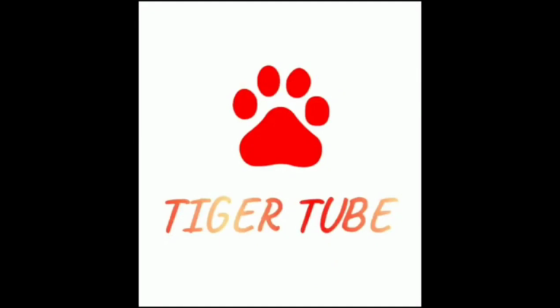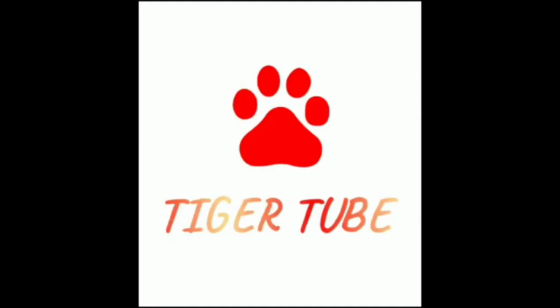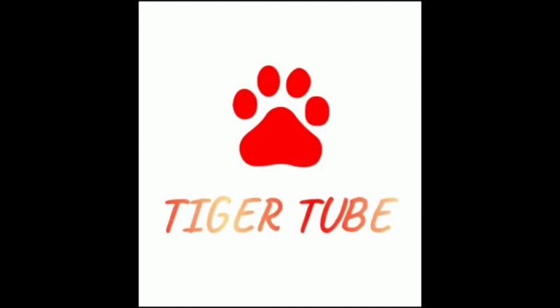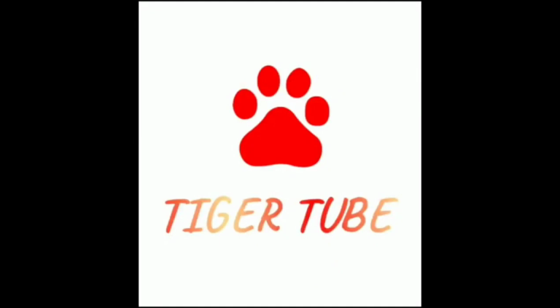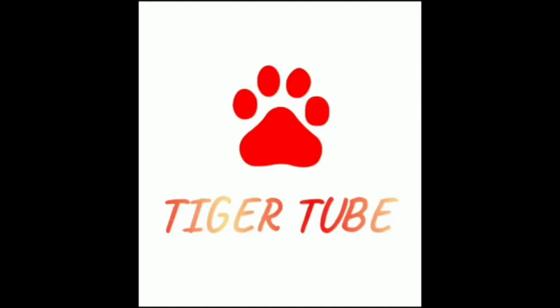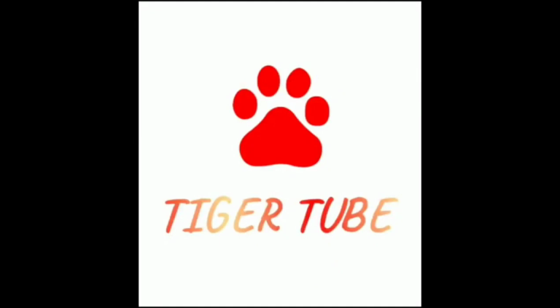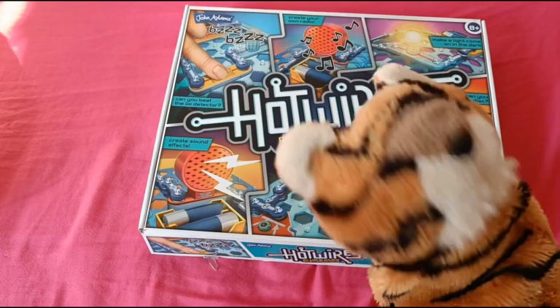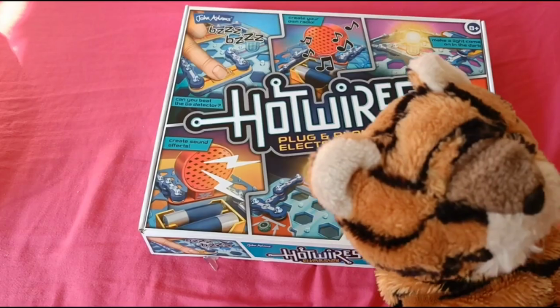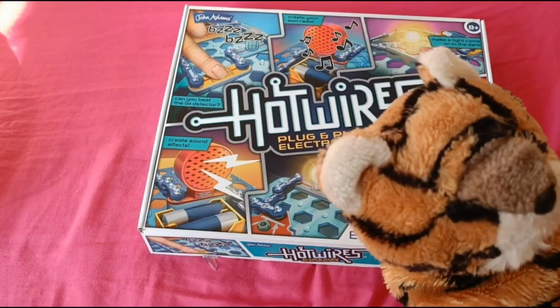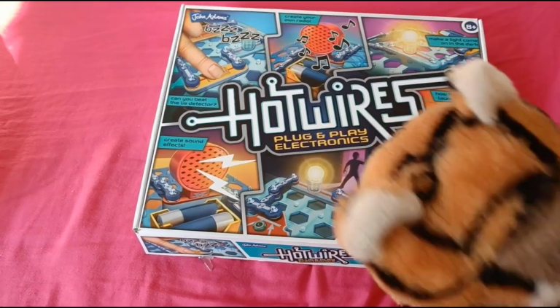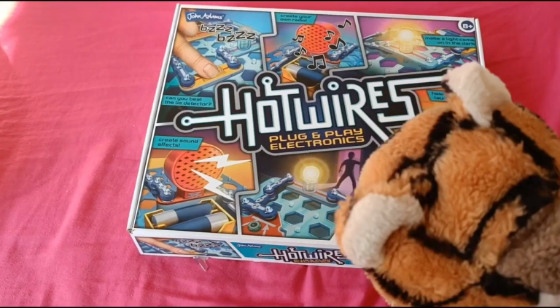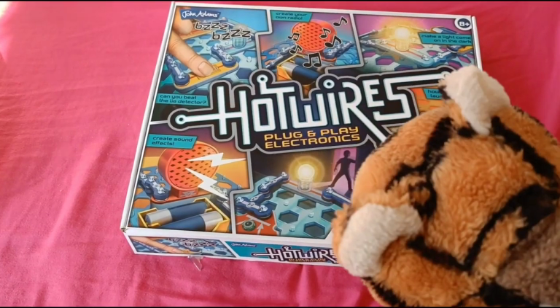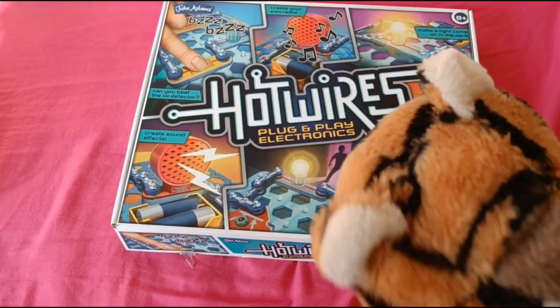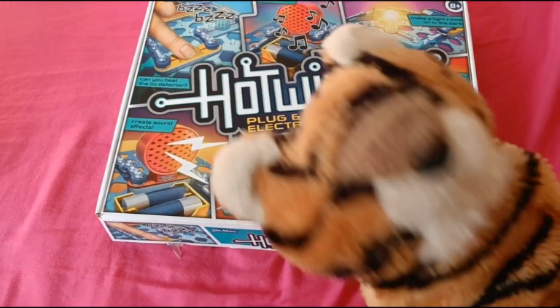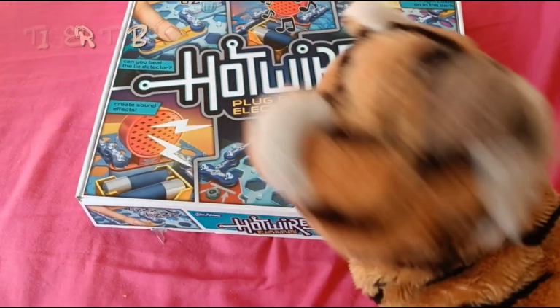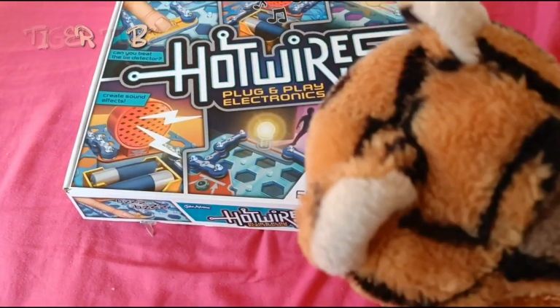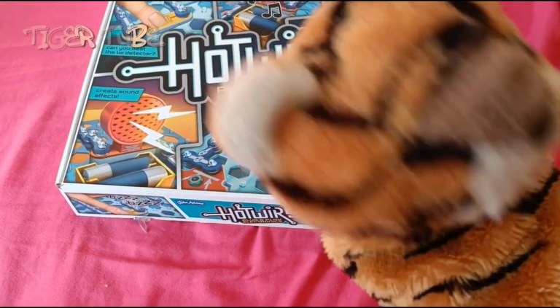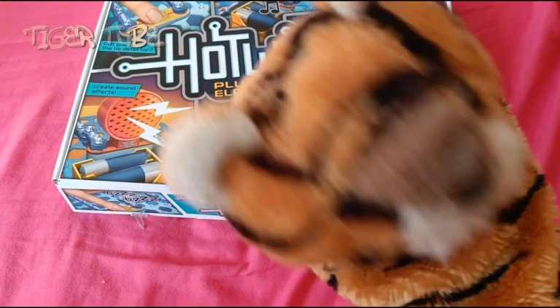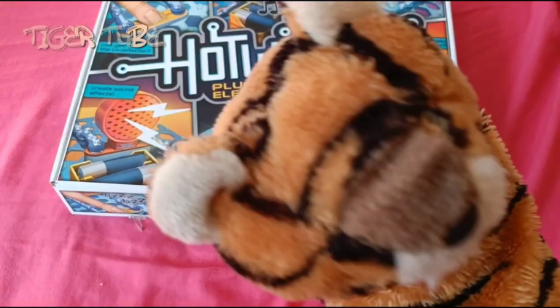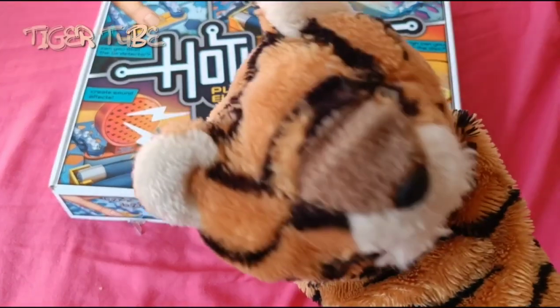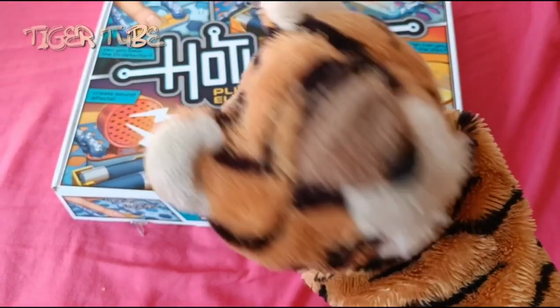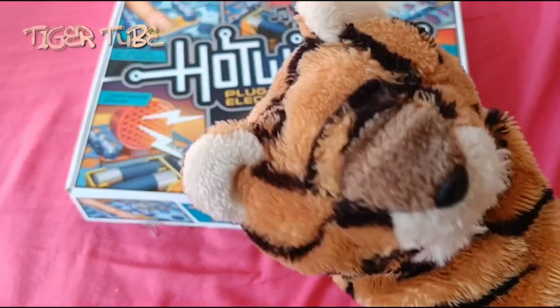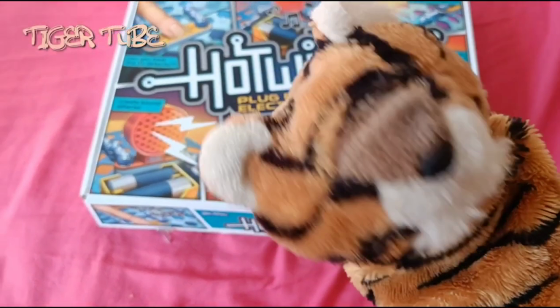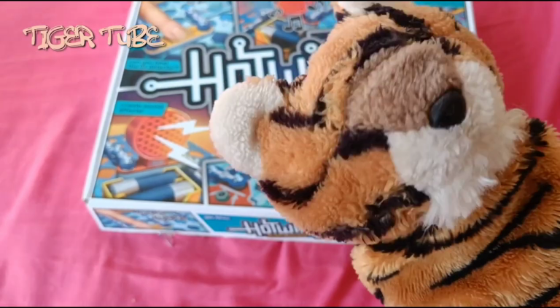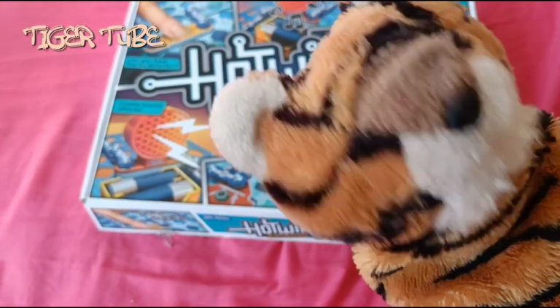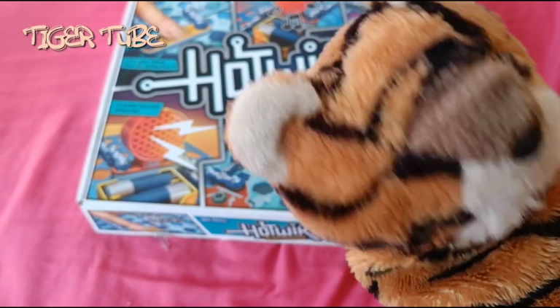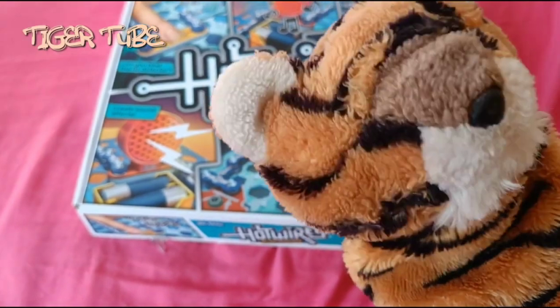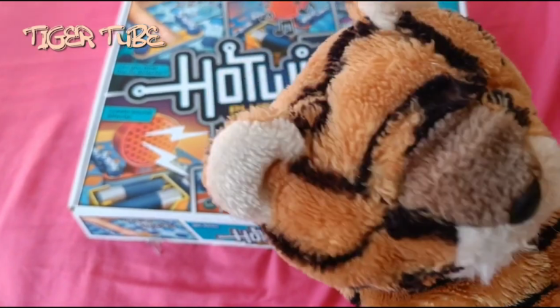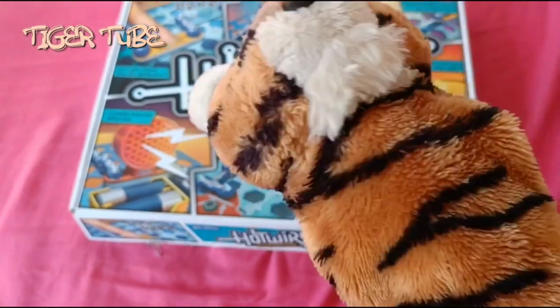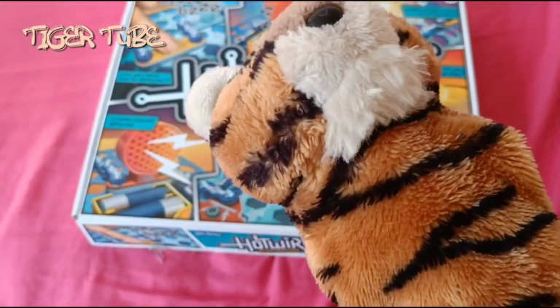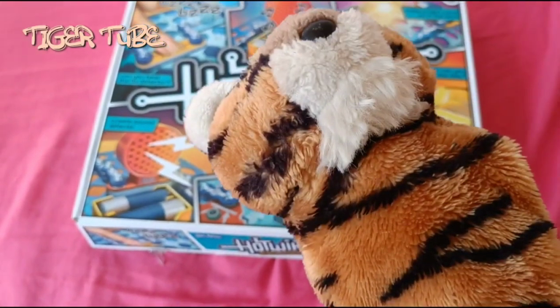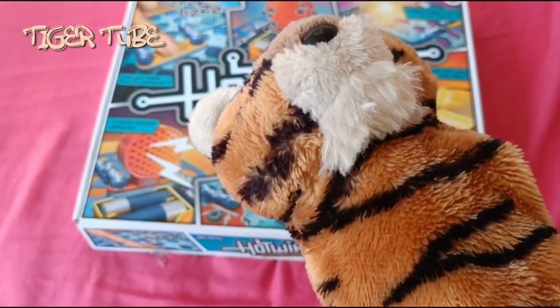TigerTube! Hi guys, it's TigerTube, RAR, and today I'll be showing you Hot Wires!